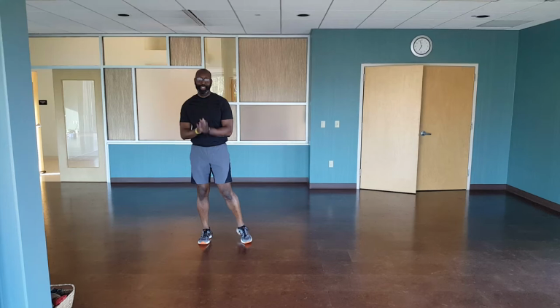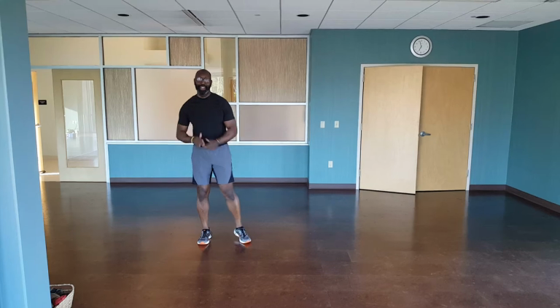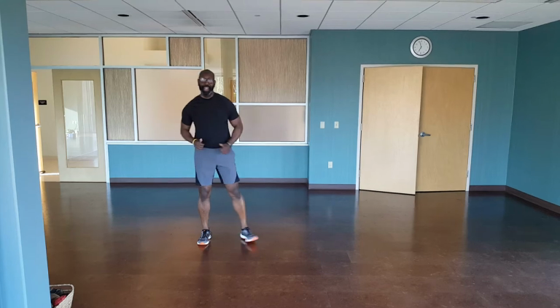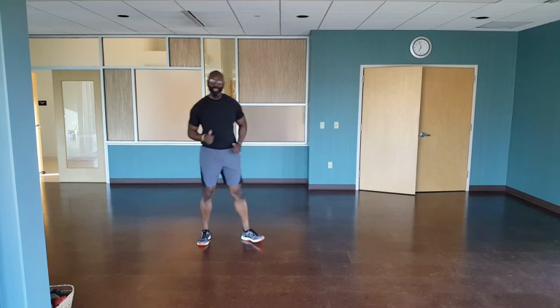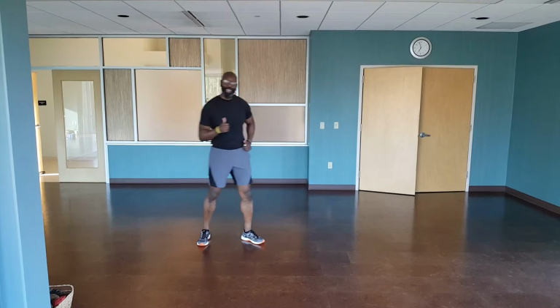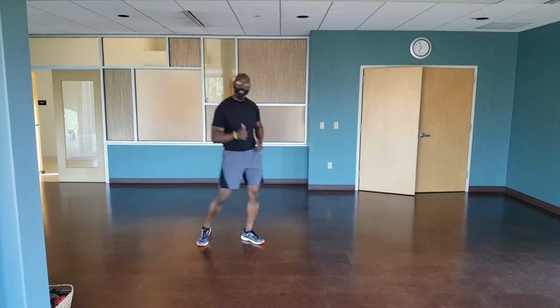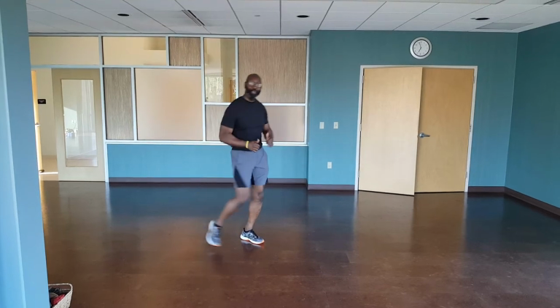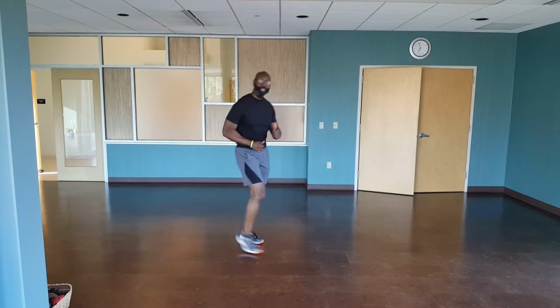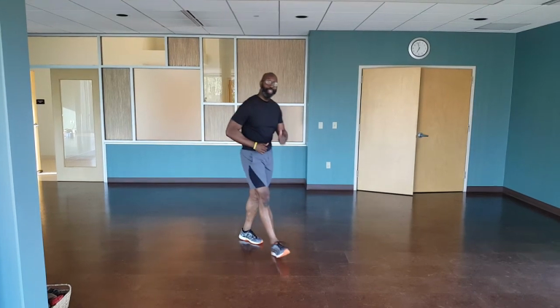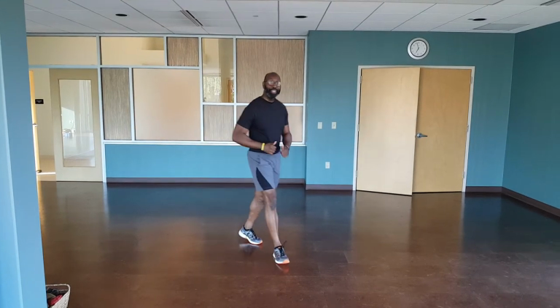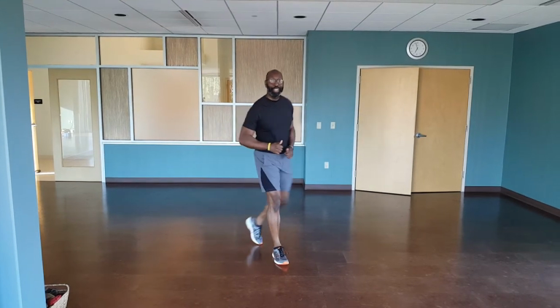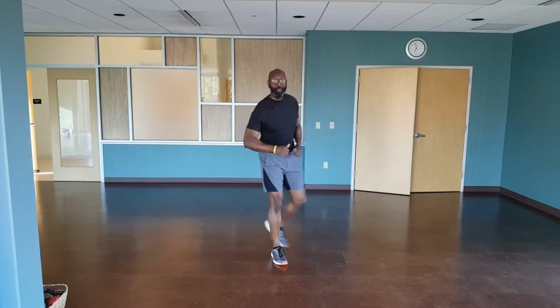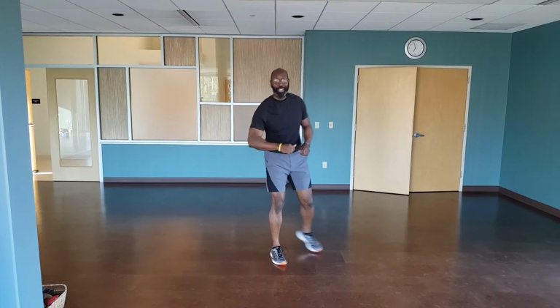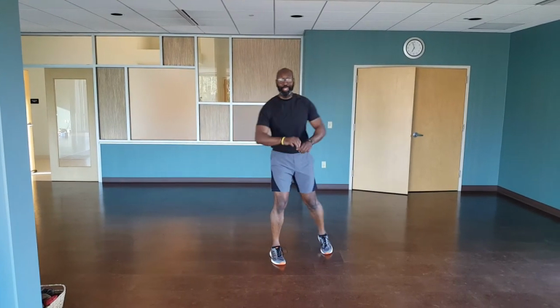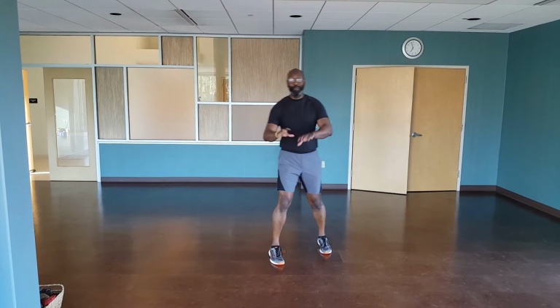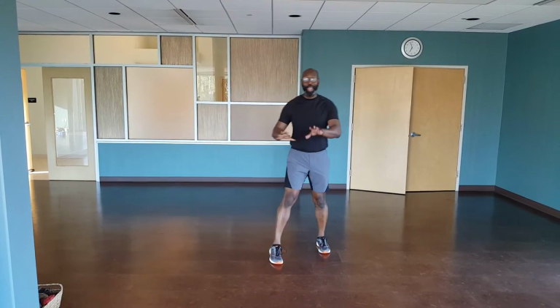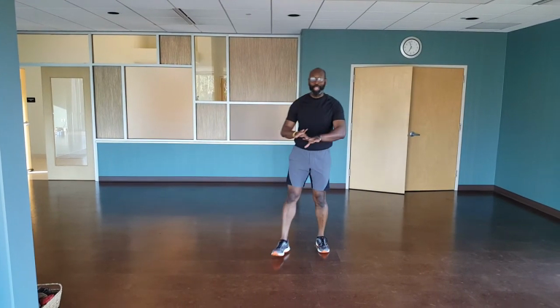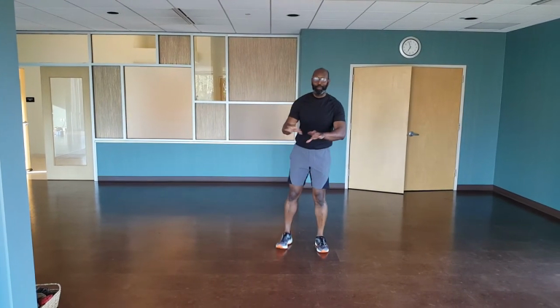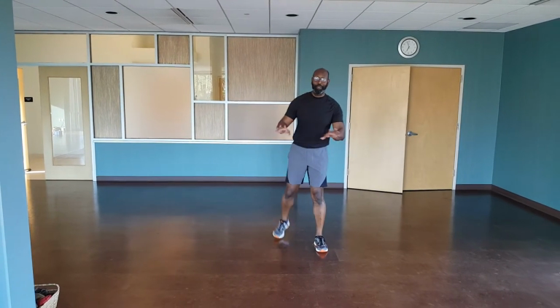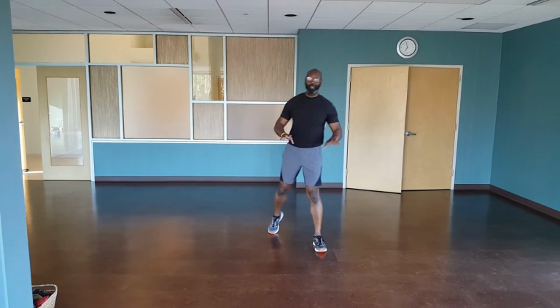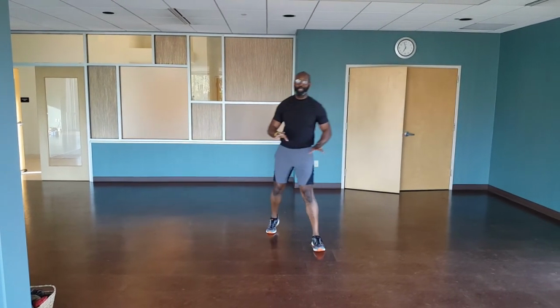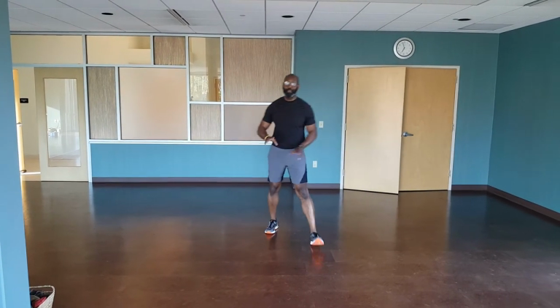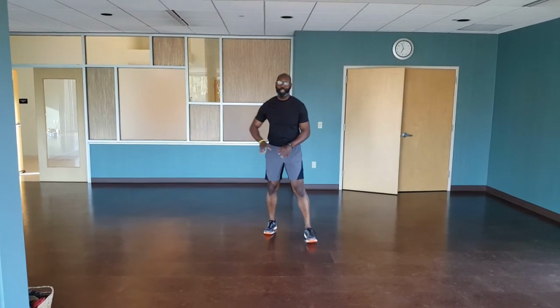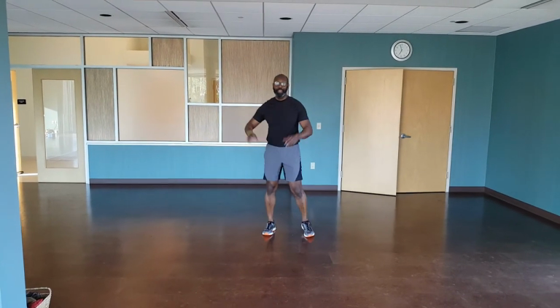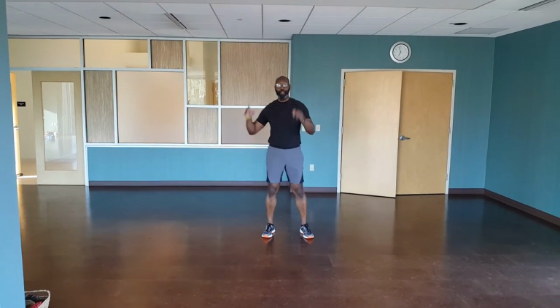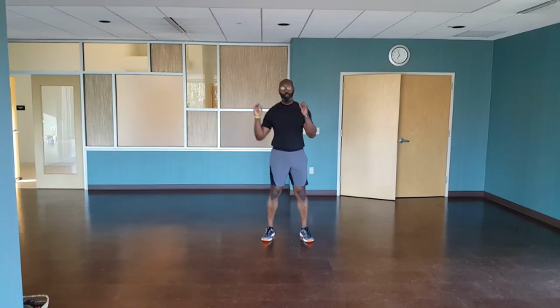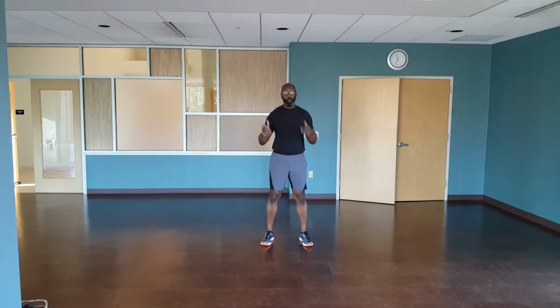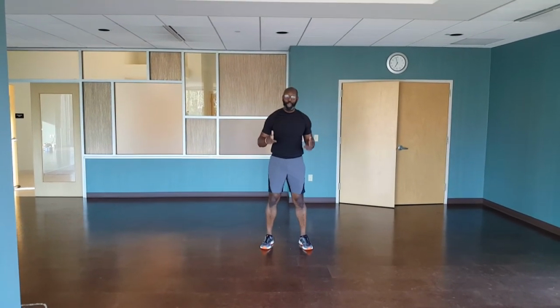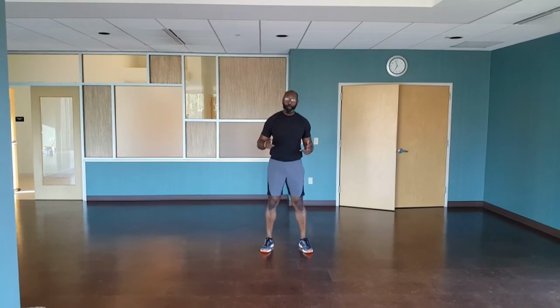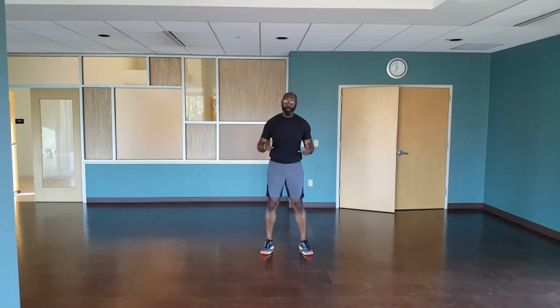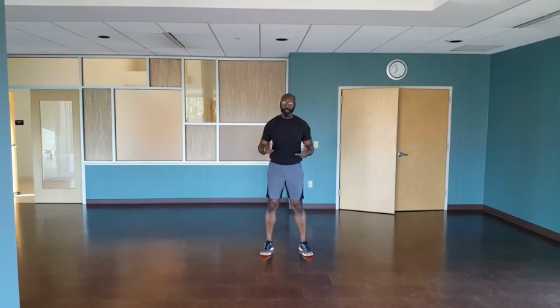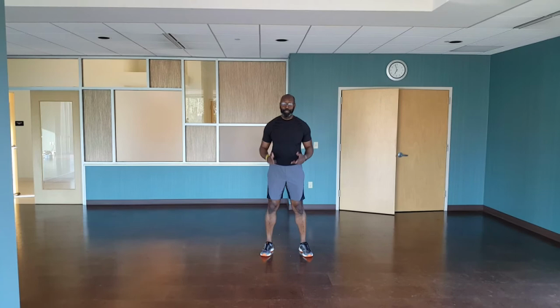How you guys doing? Today we're getting some more animal flow stuff in for Rob's moves.